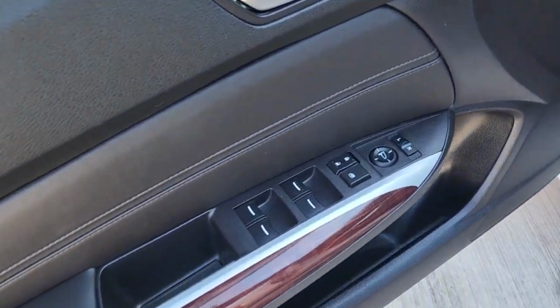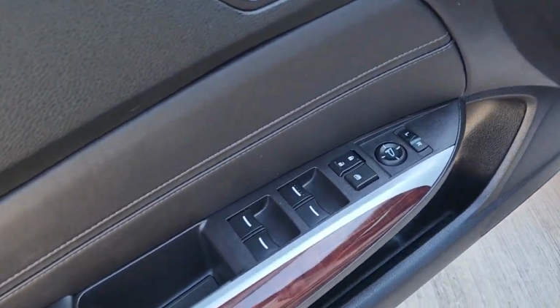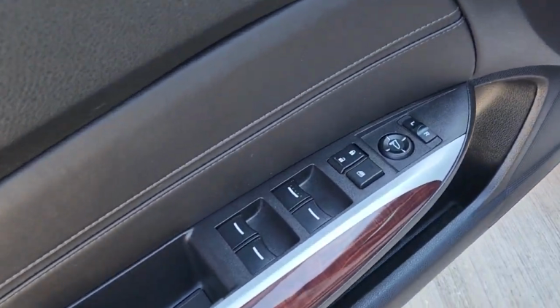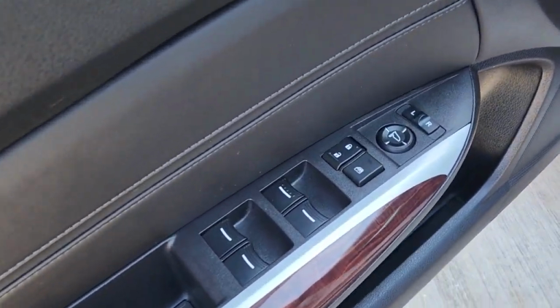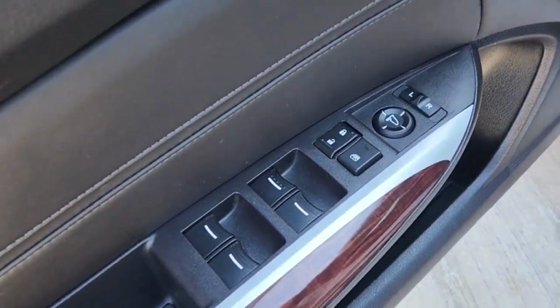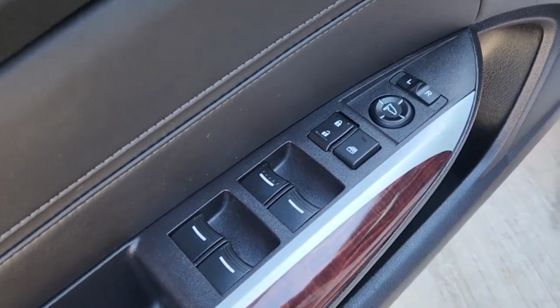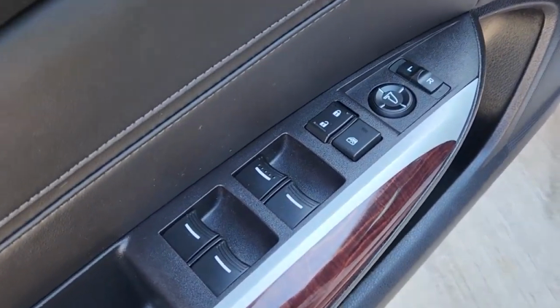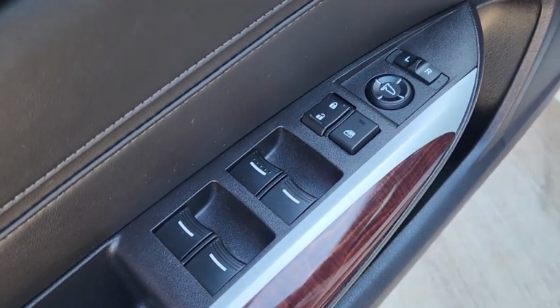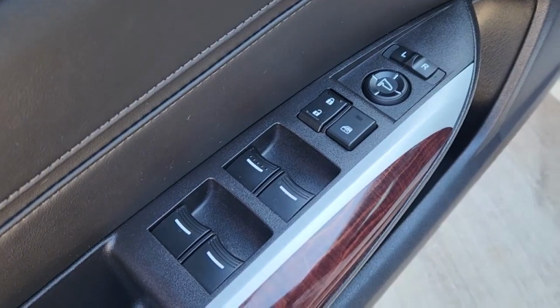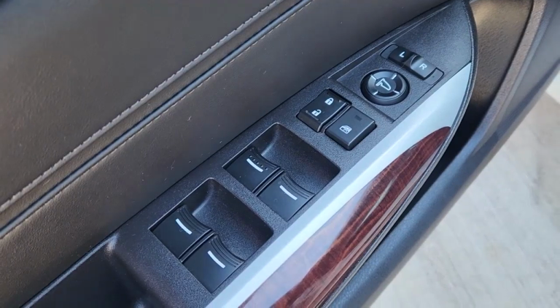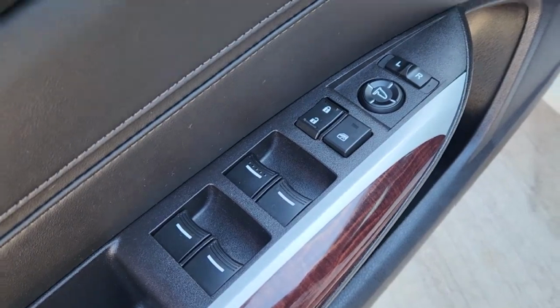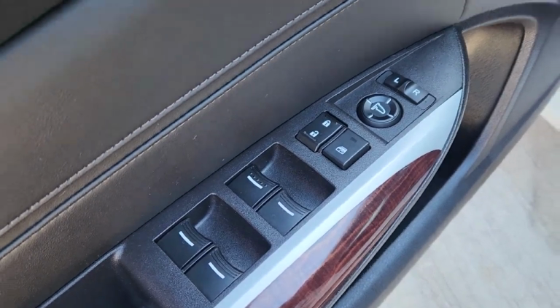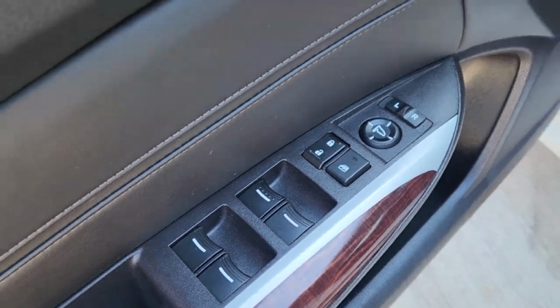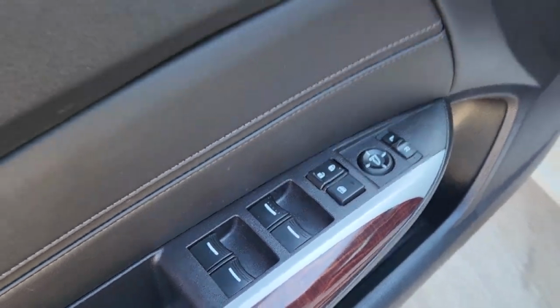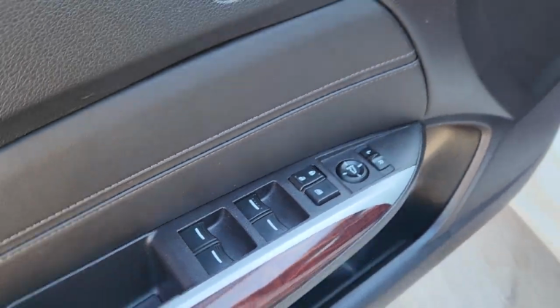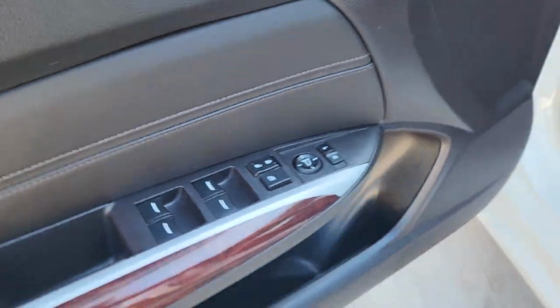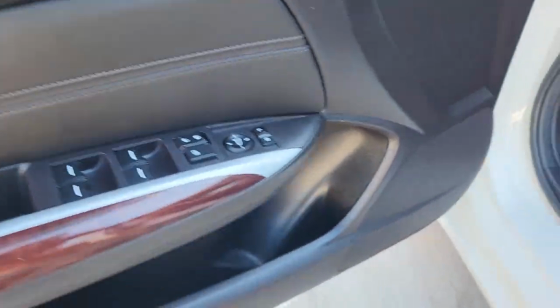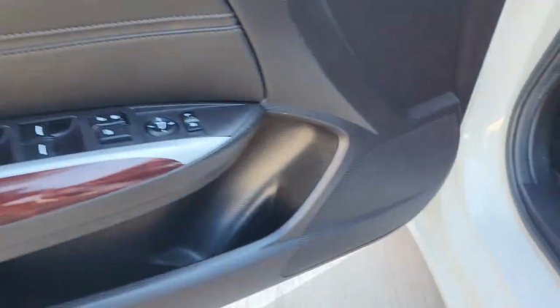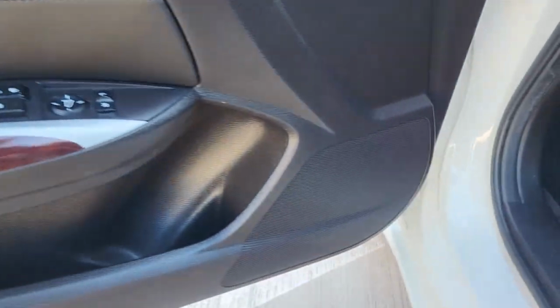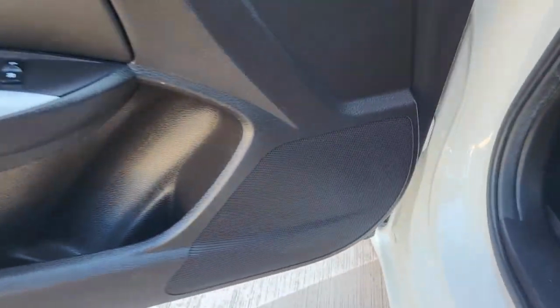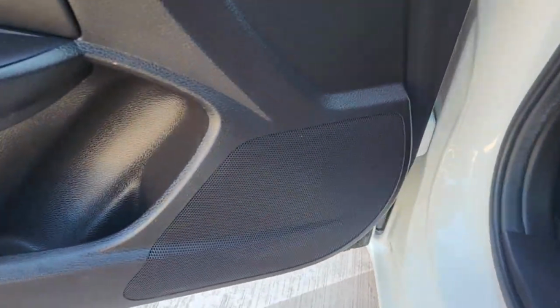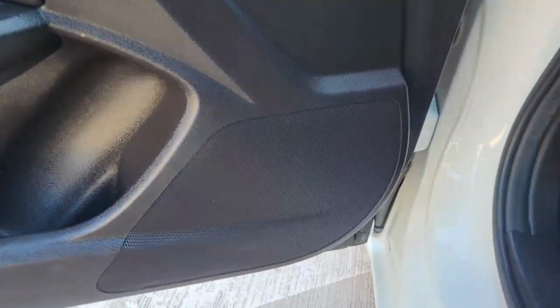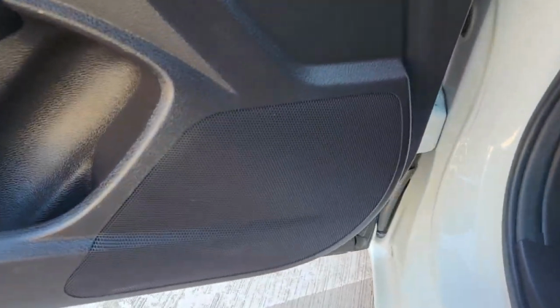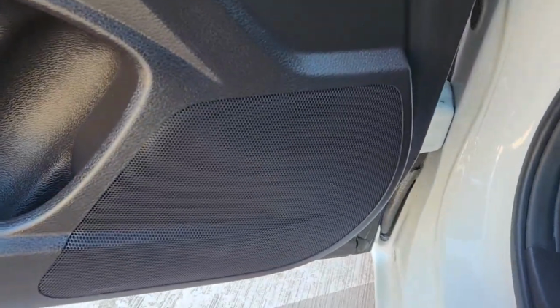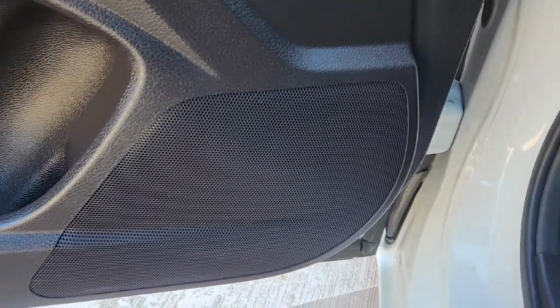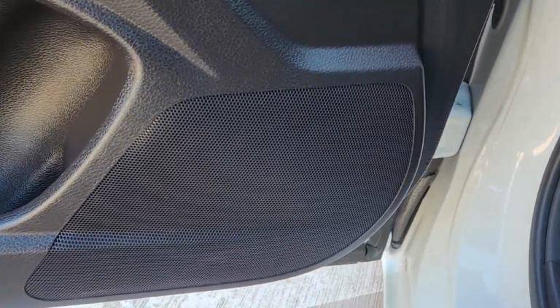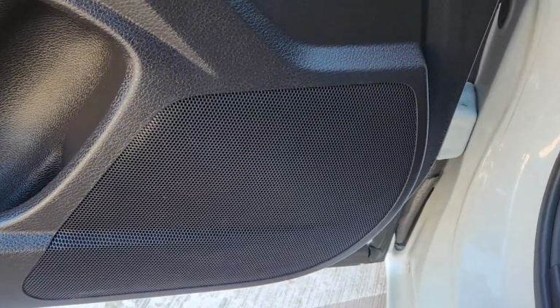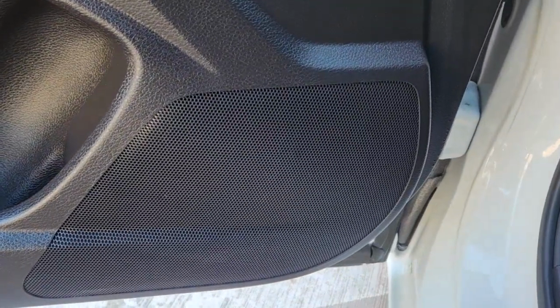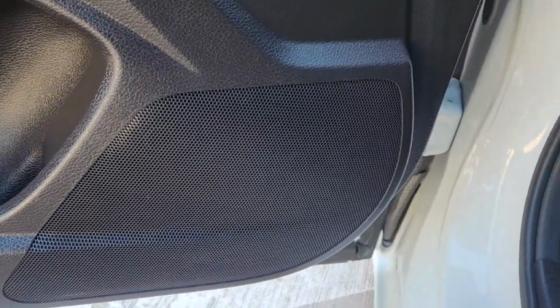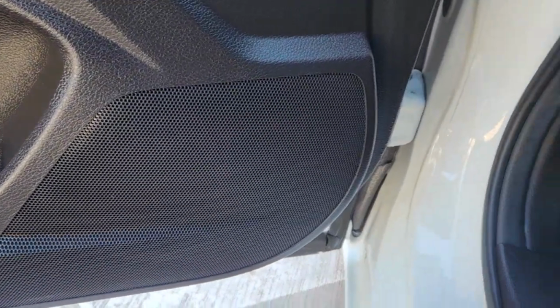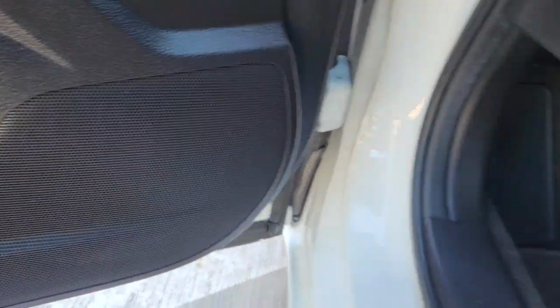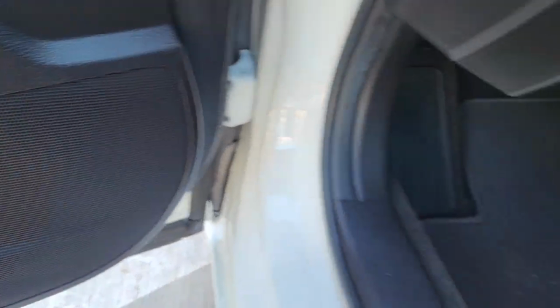Get some satisfaction. Drive the Acura TLX Performance Luxury Sedan today.